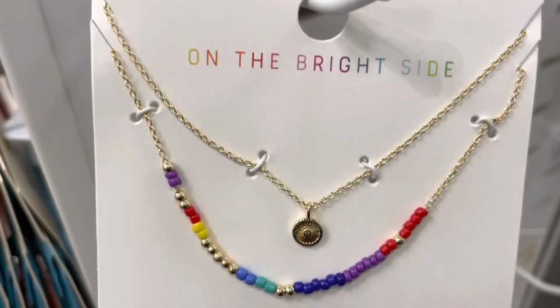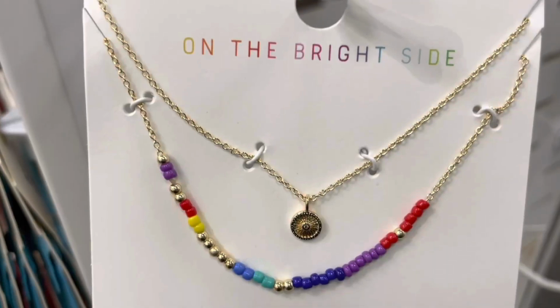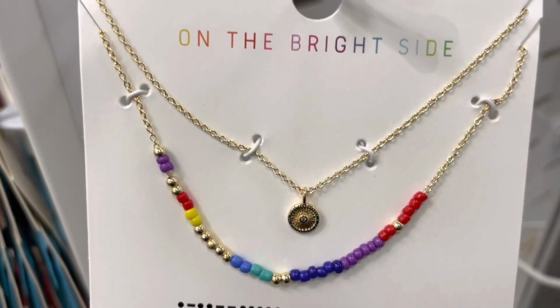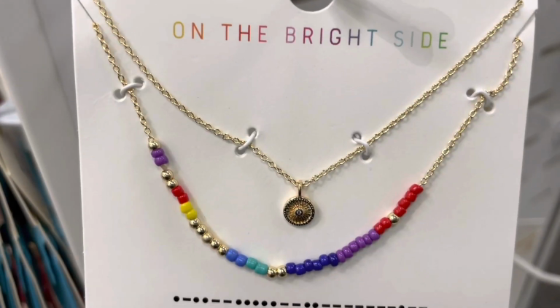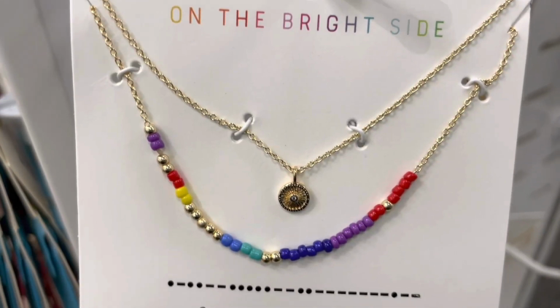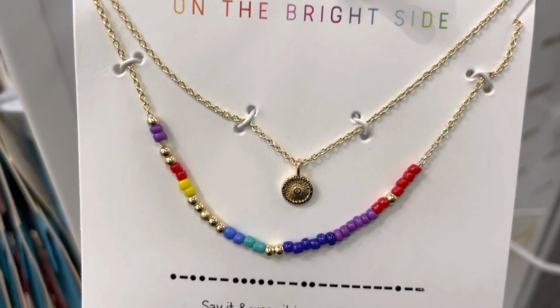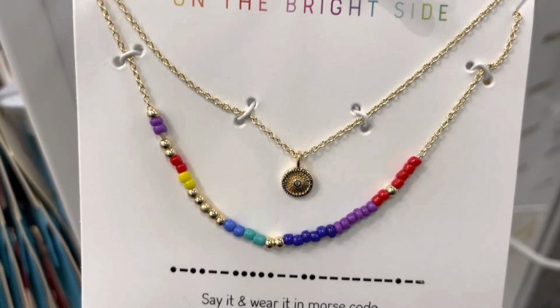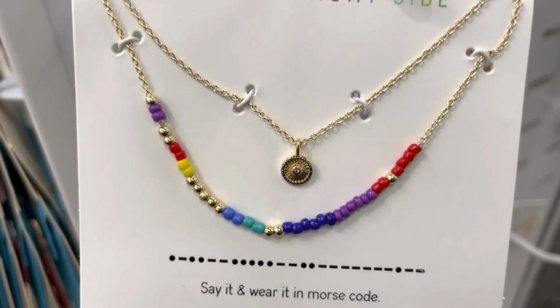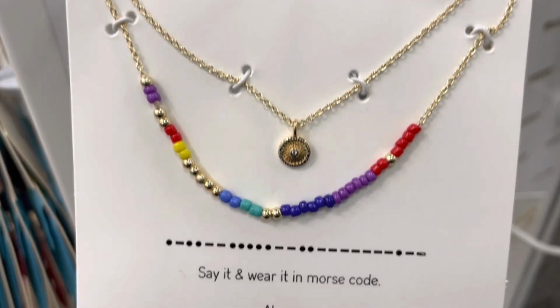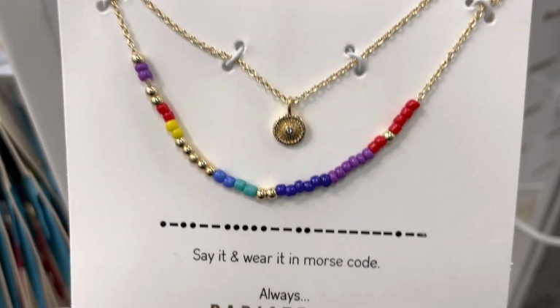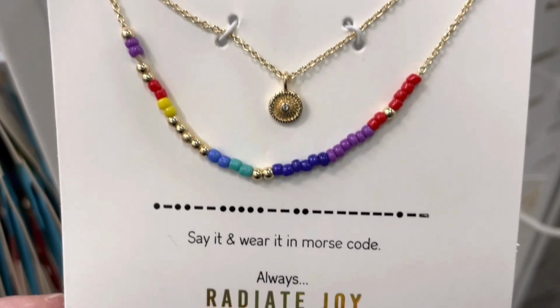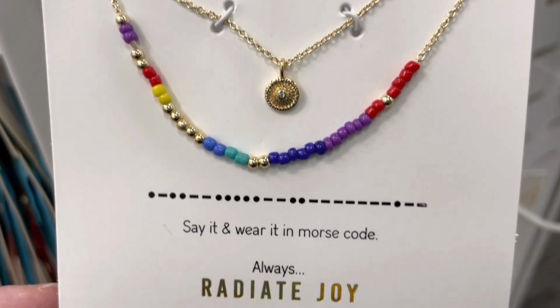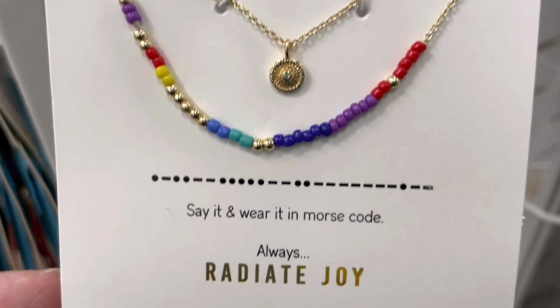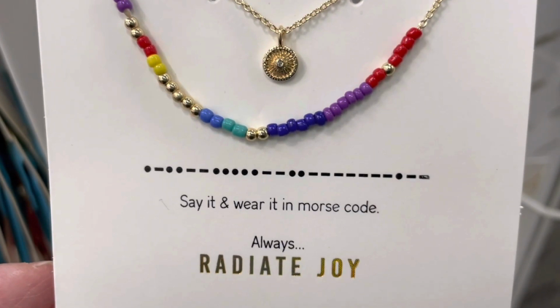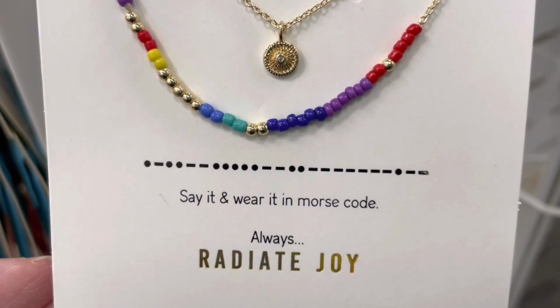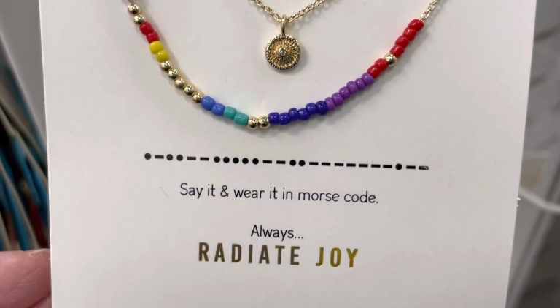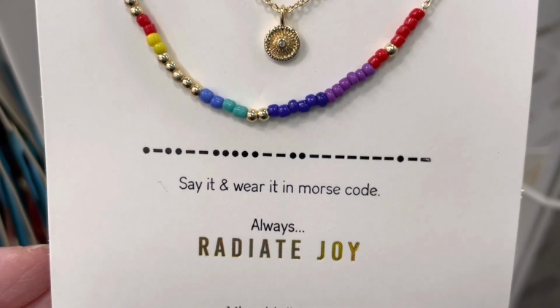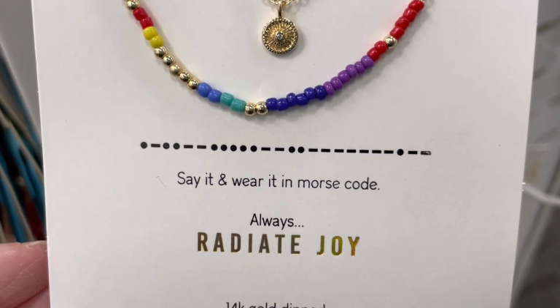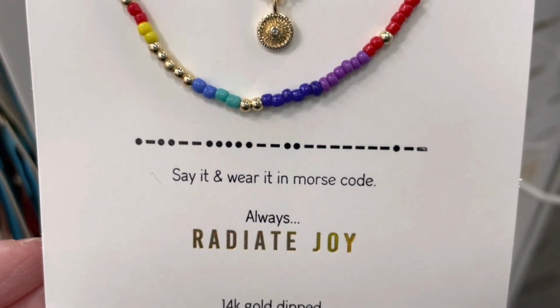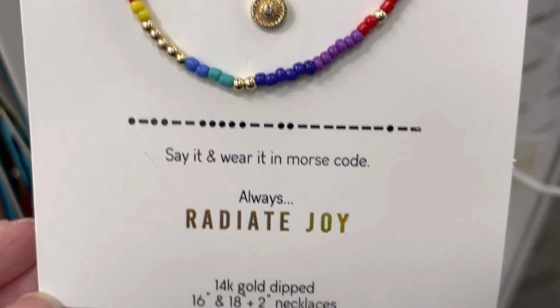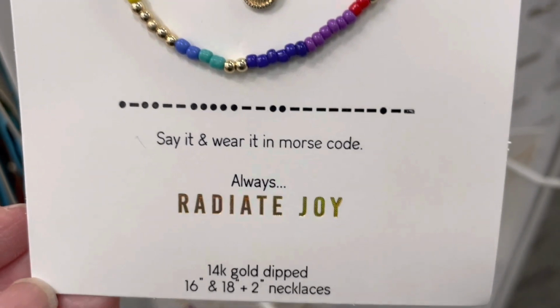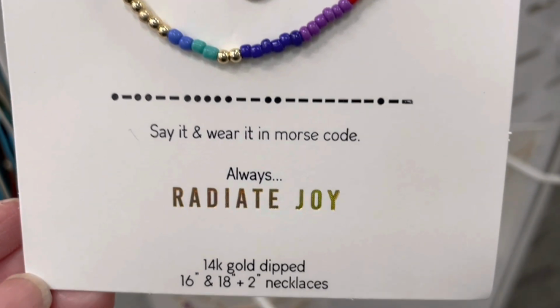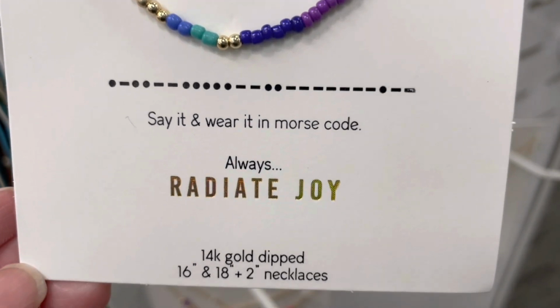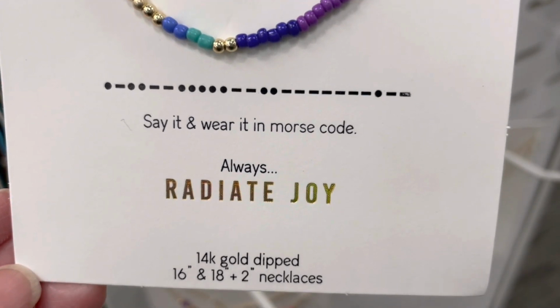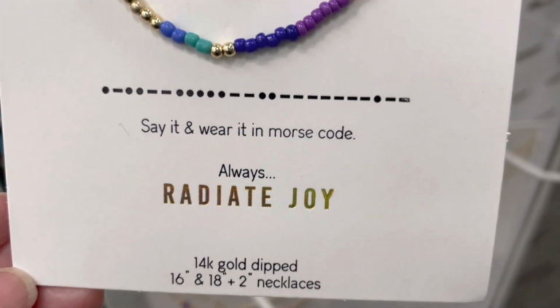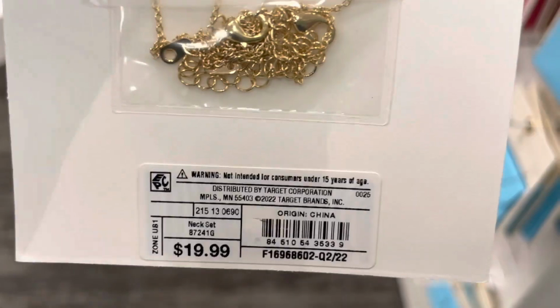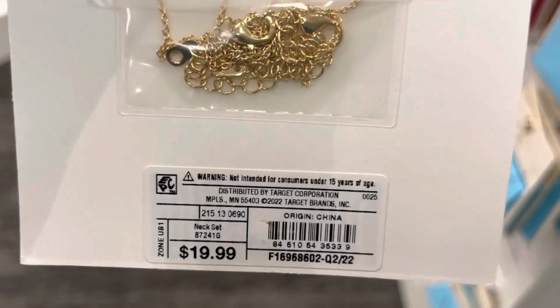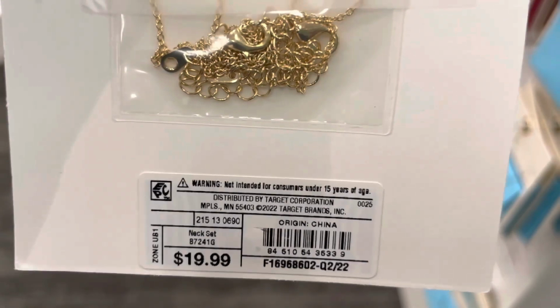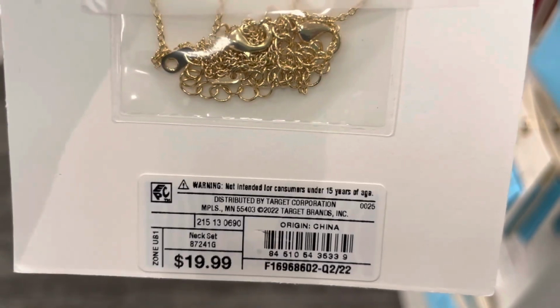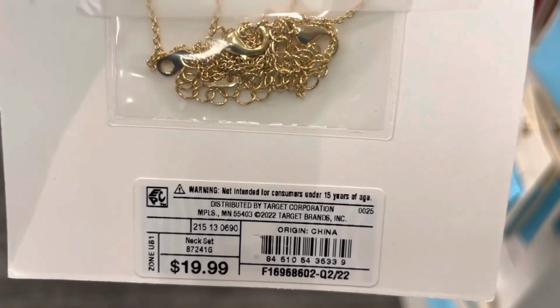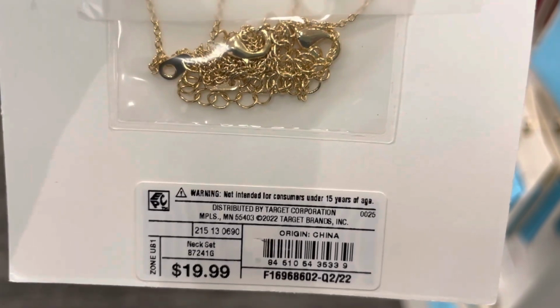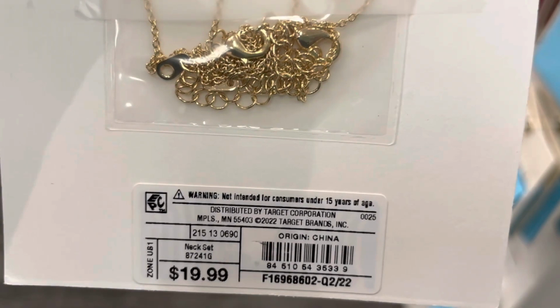These are 14 karat gold dipped morse code beaded necklace duos.